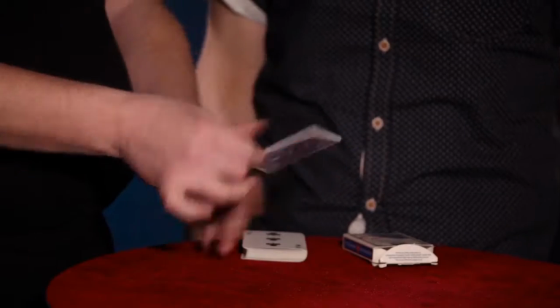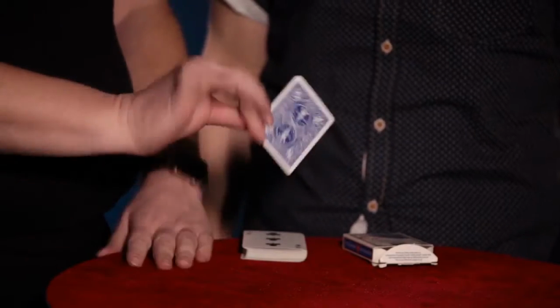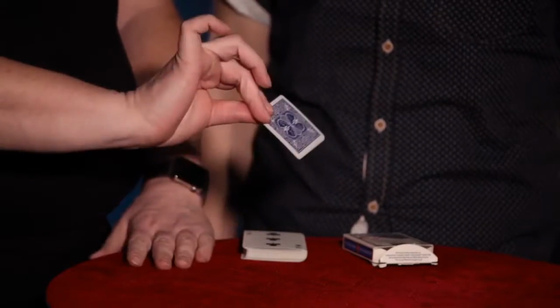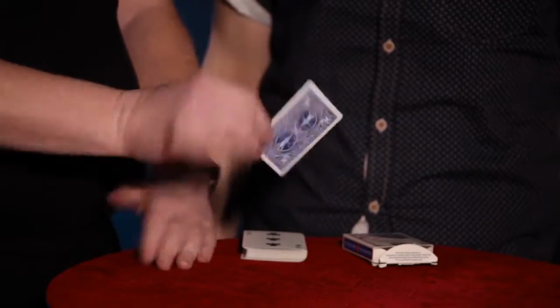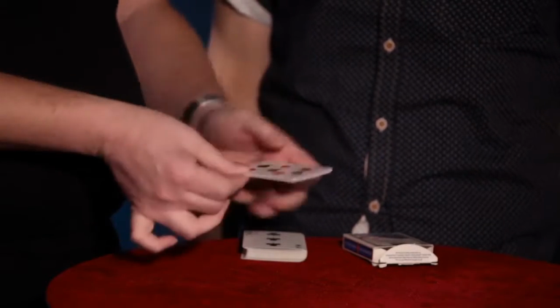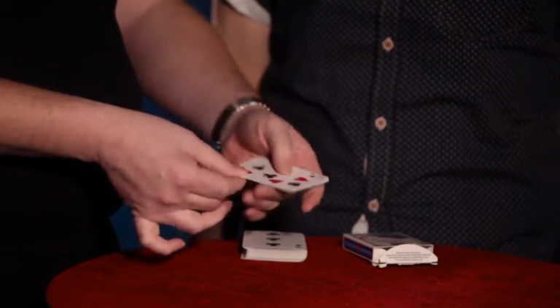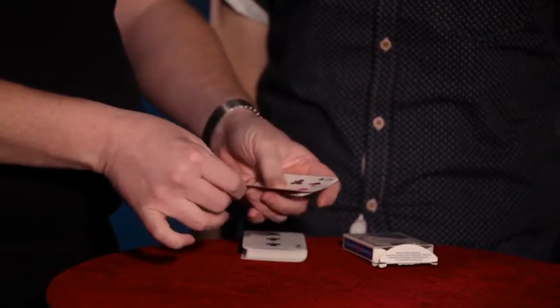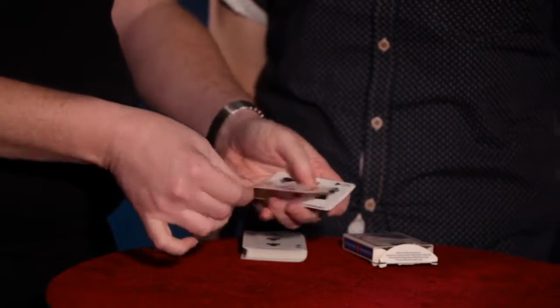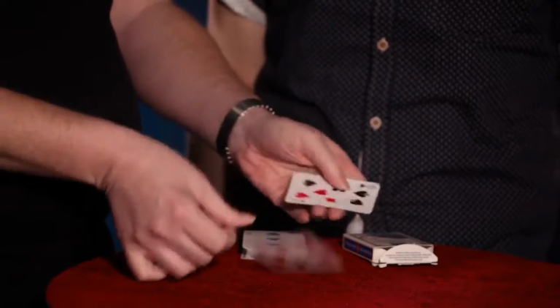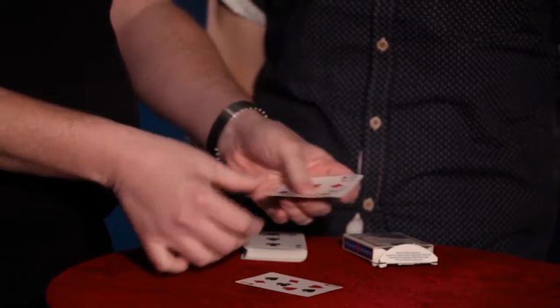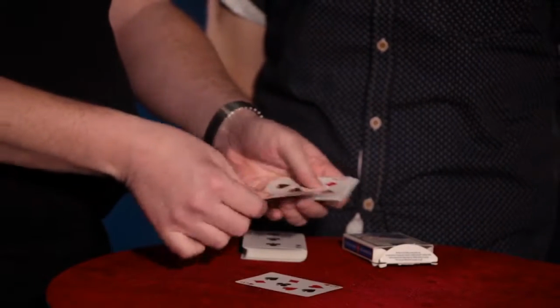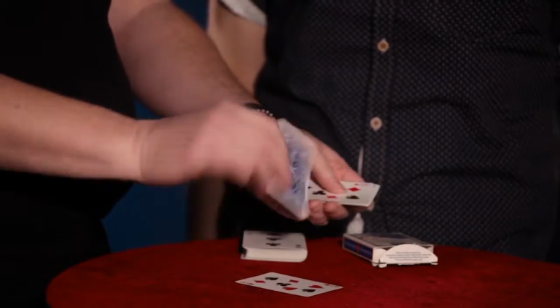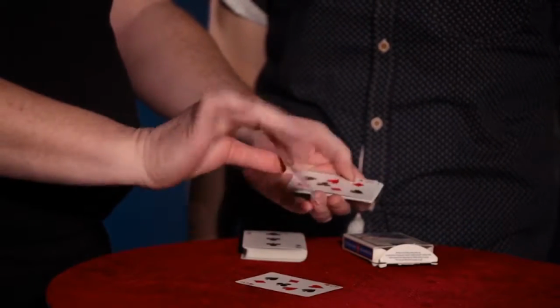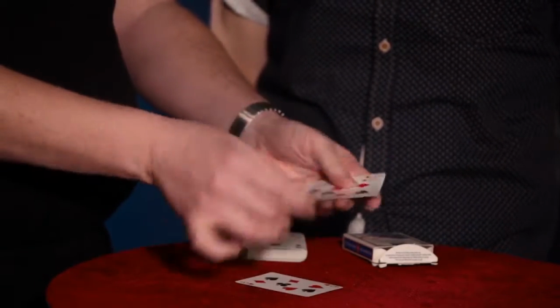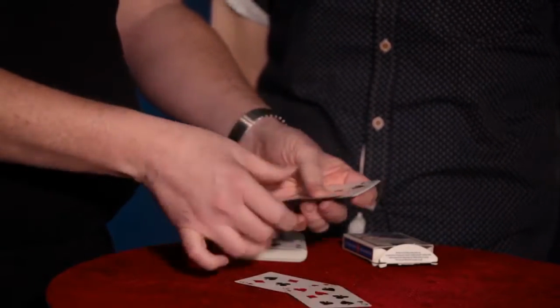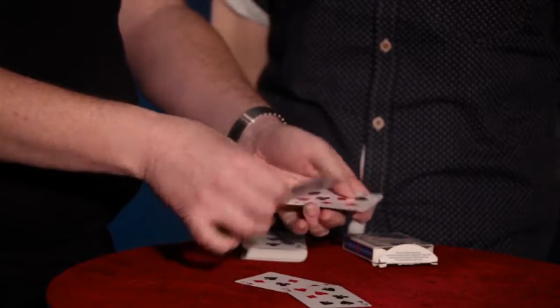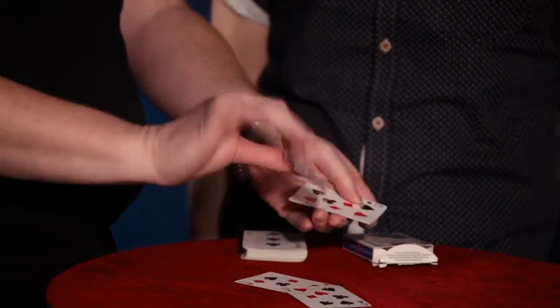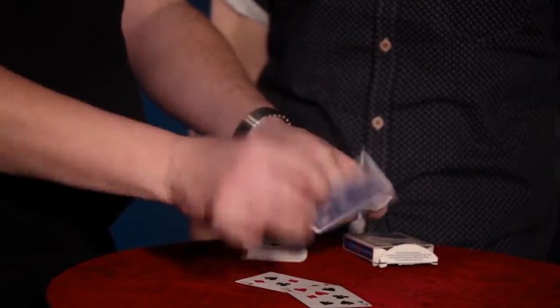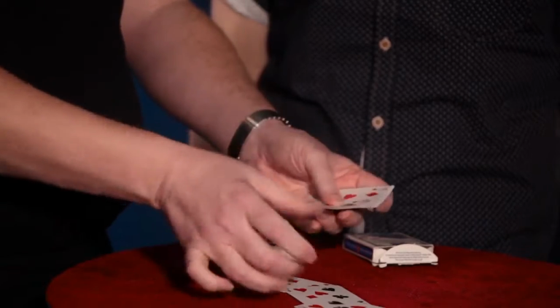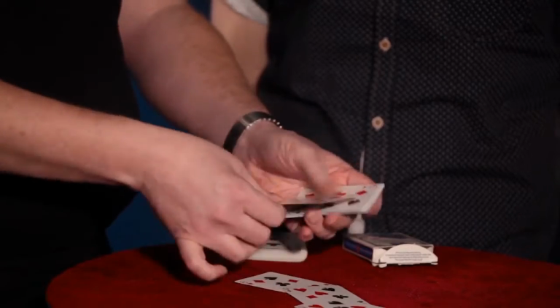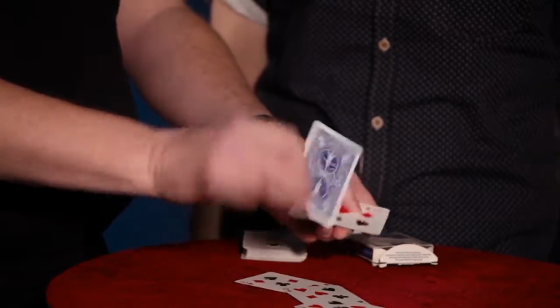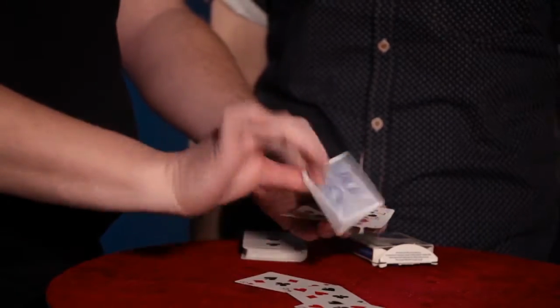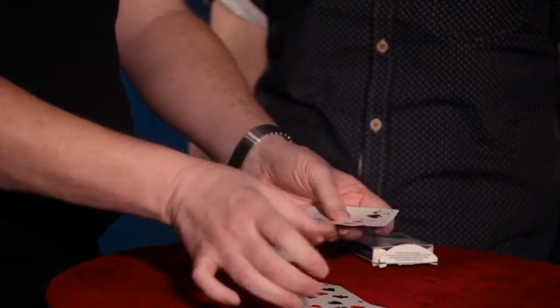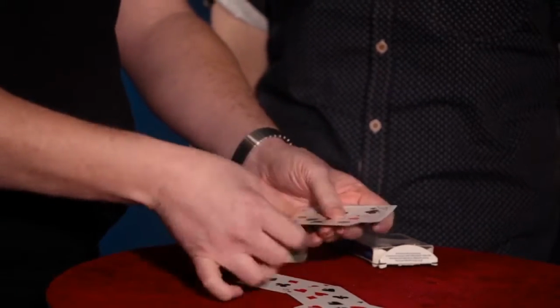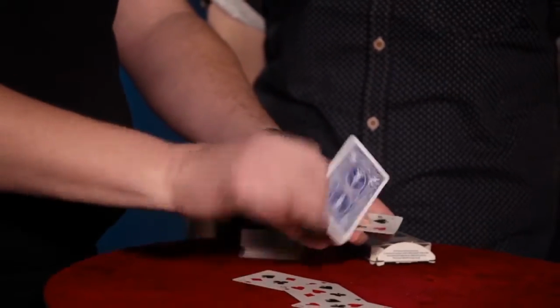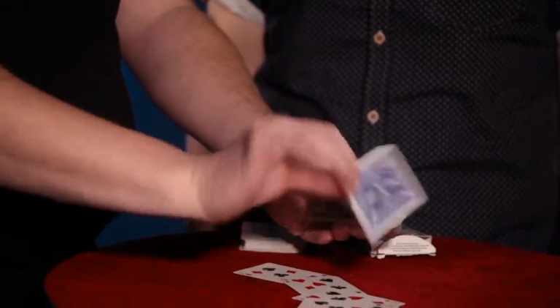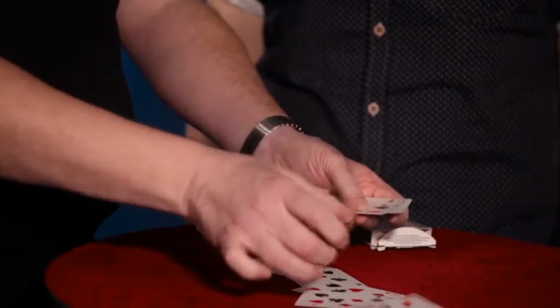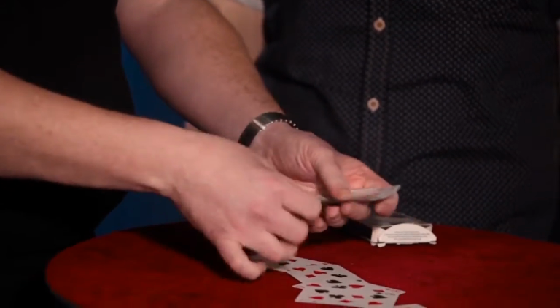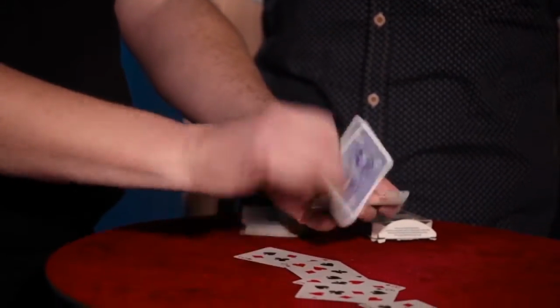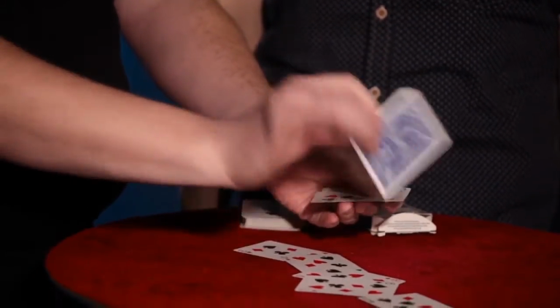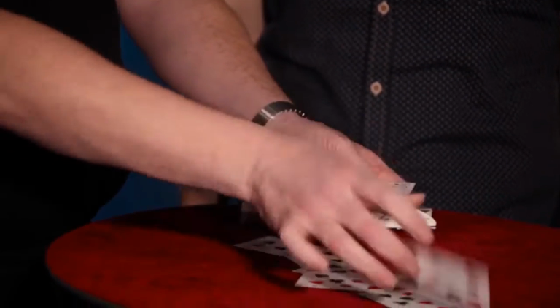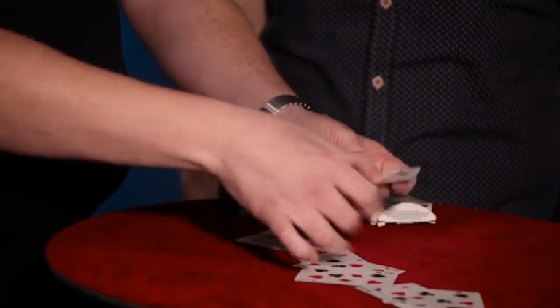As a matter of fact, these cards are so mixed up they're going in for therapy next week, and I hope they can get everything sorted out.